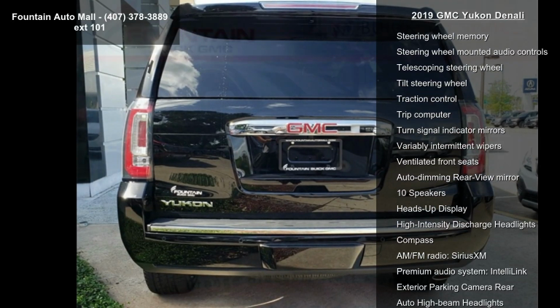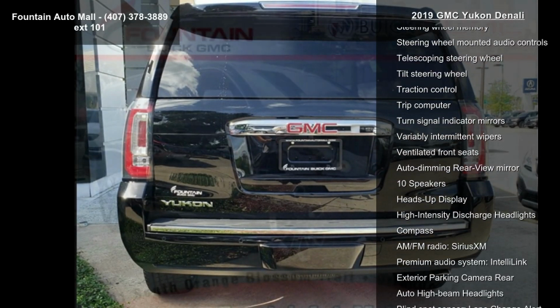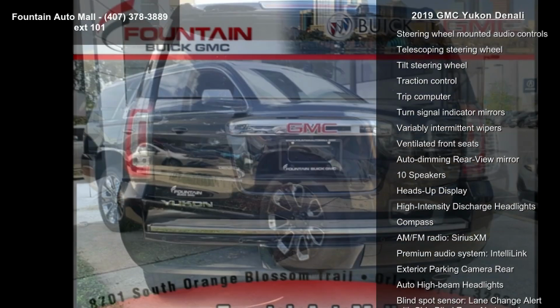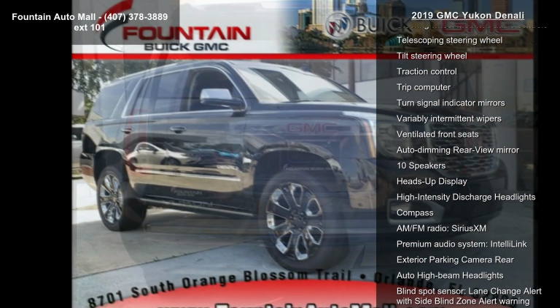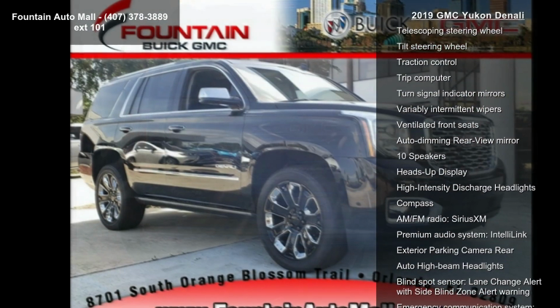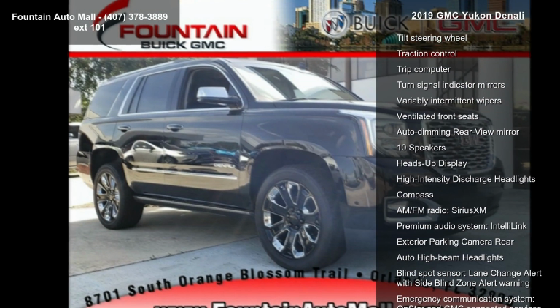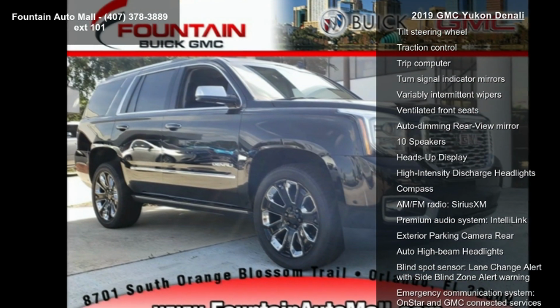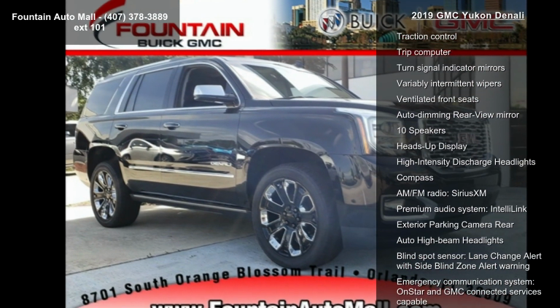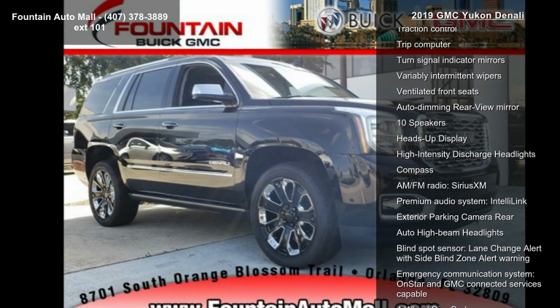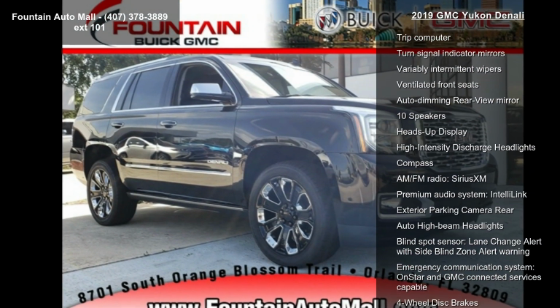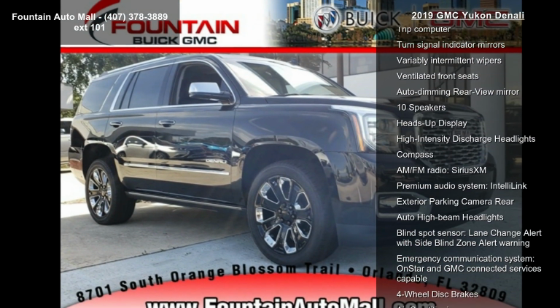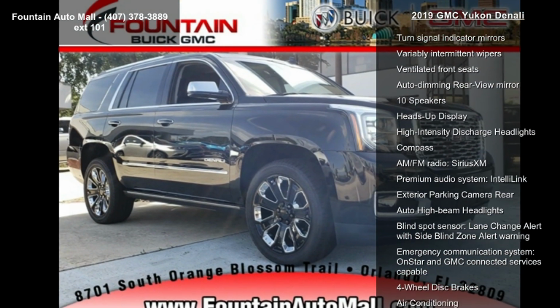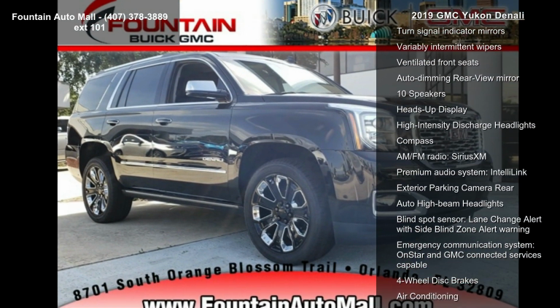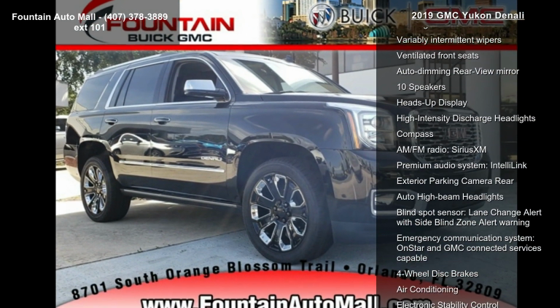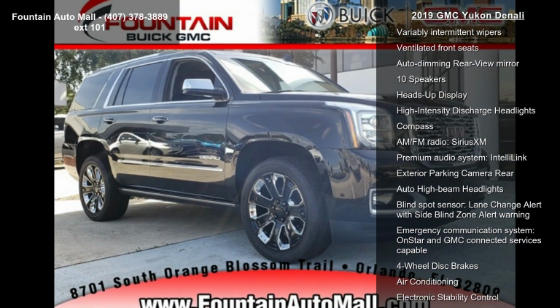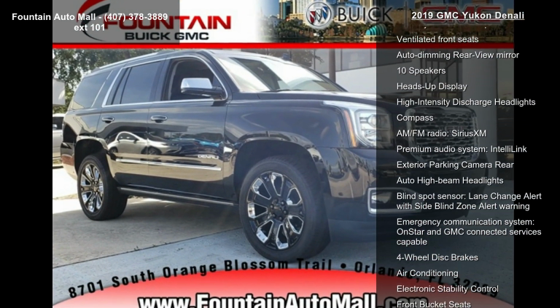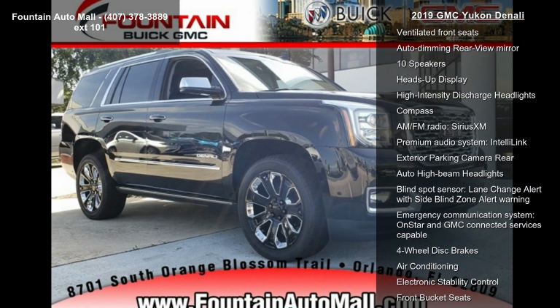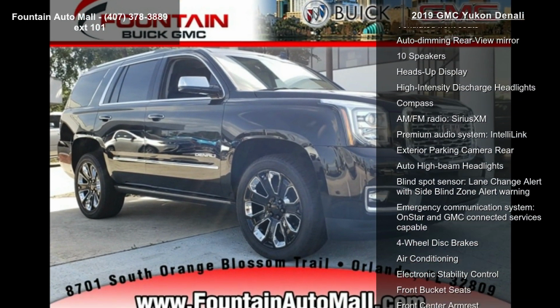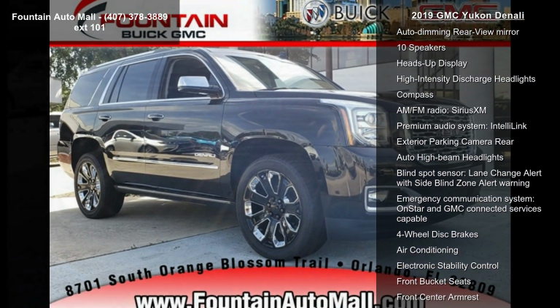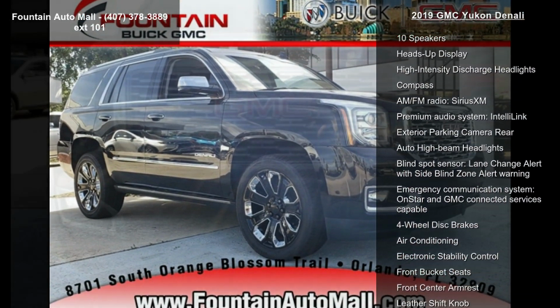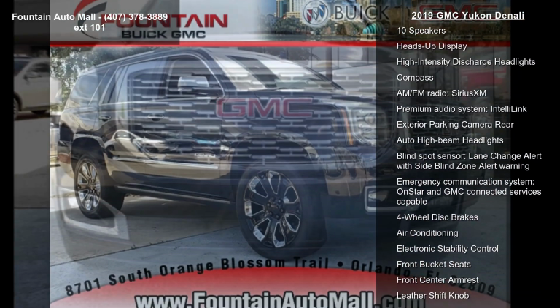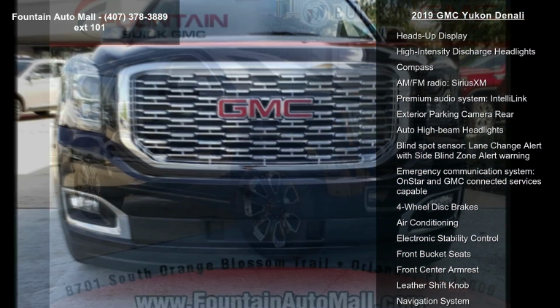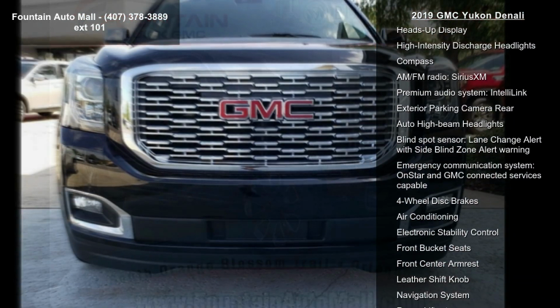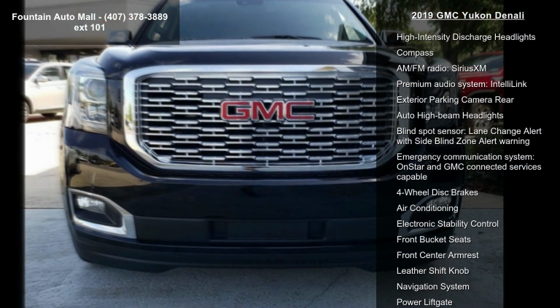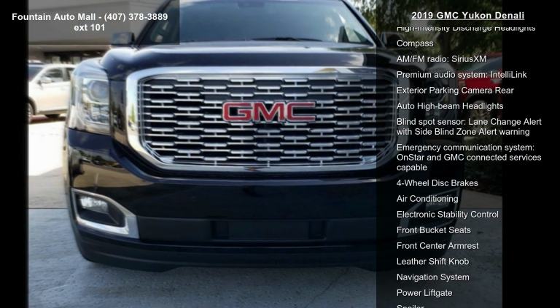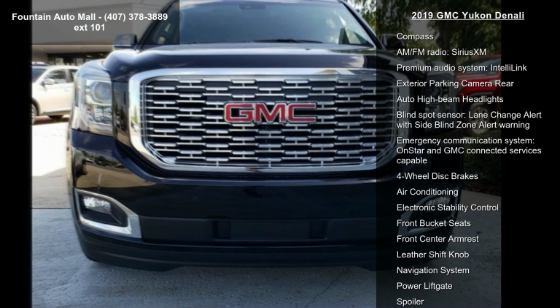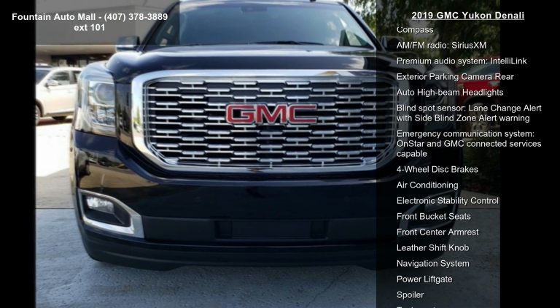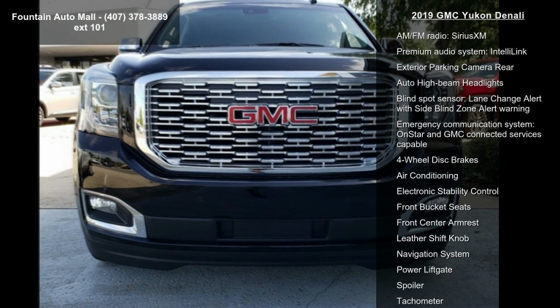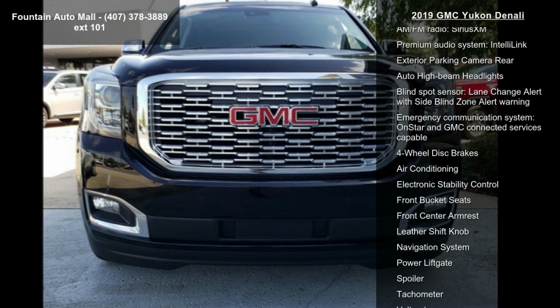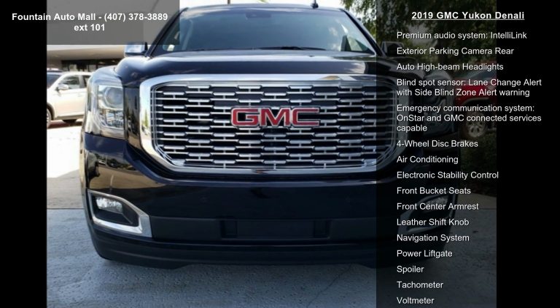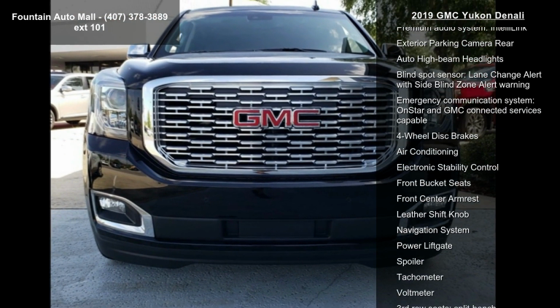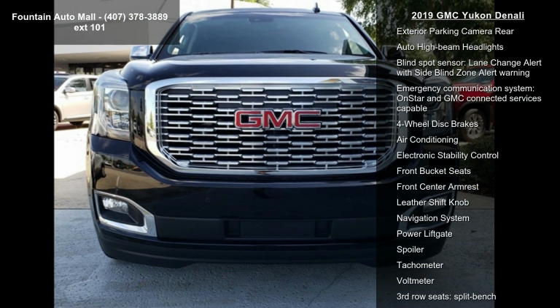It has a smooth ride. A test drive is waiting for you — call now to schedule an appointment at our dealership.